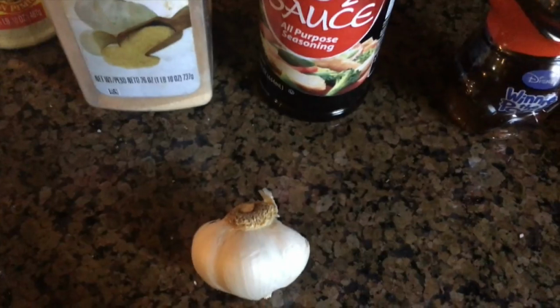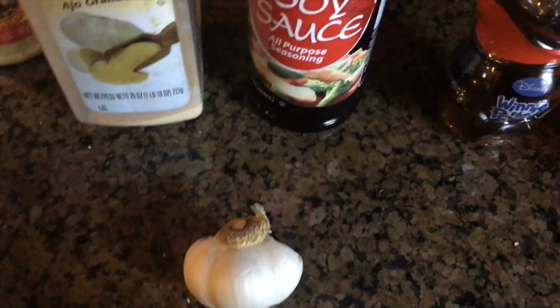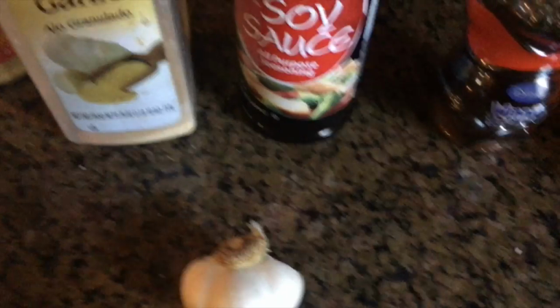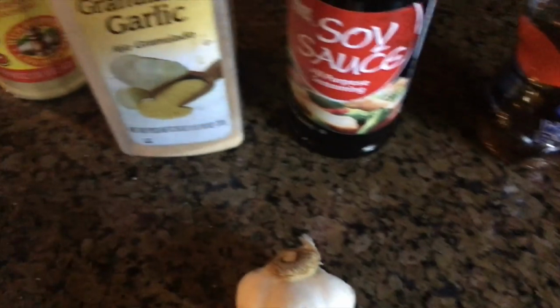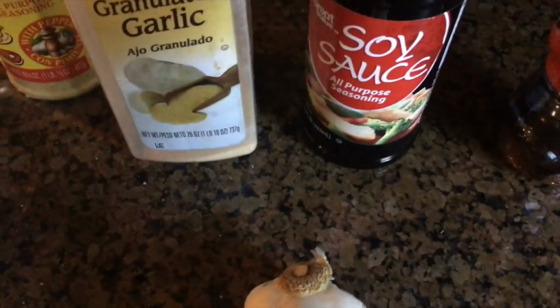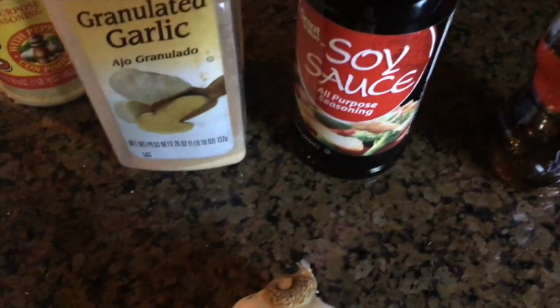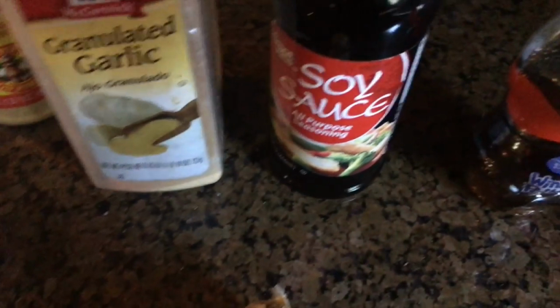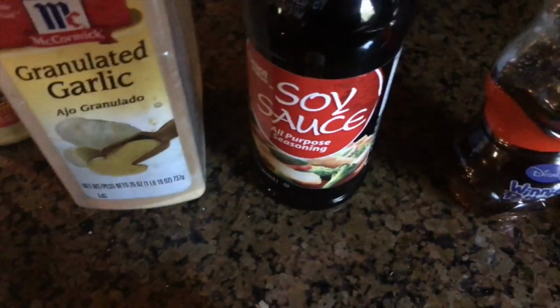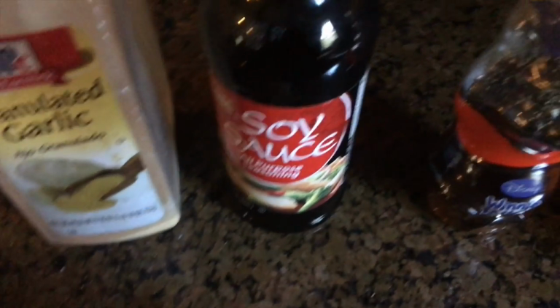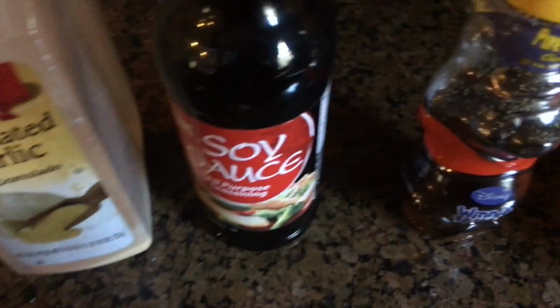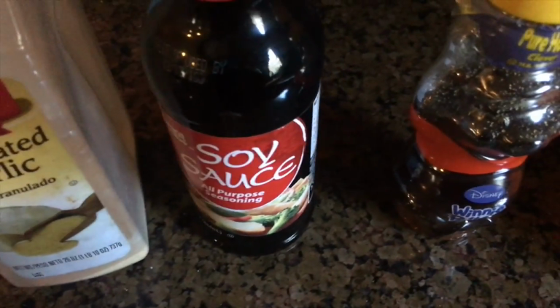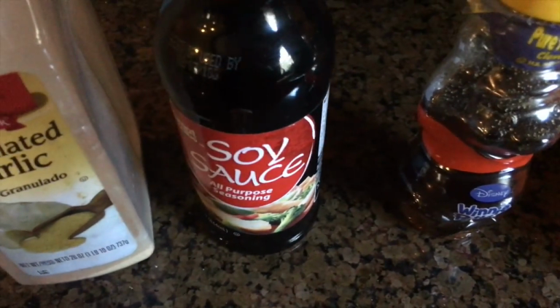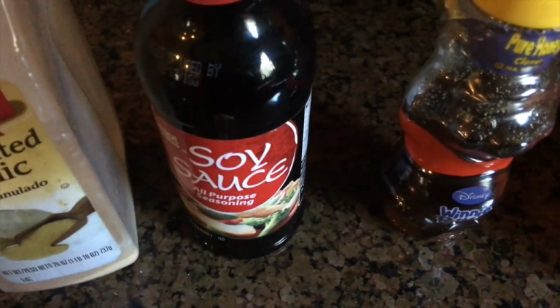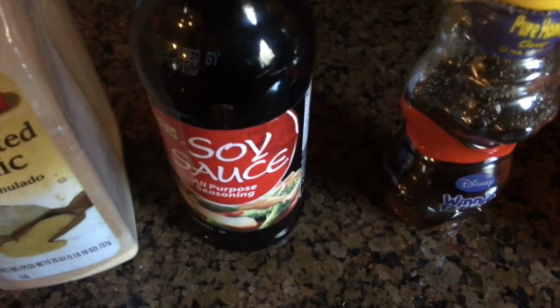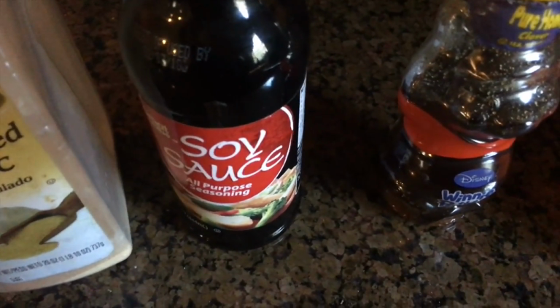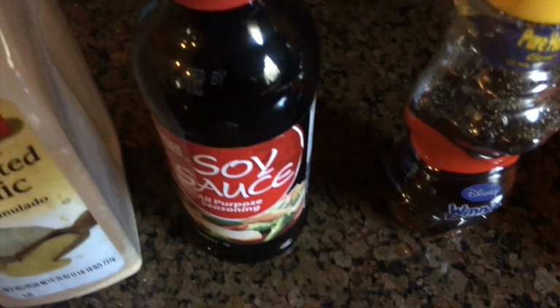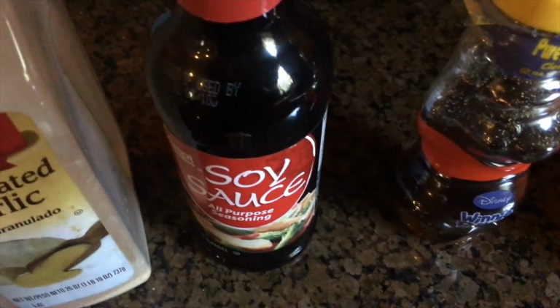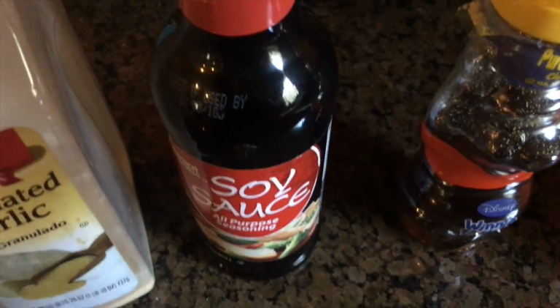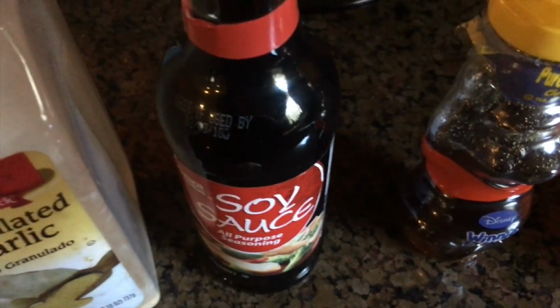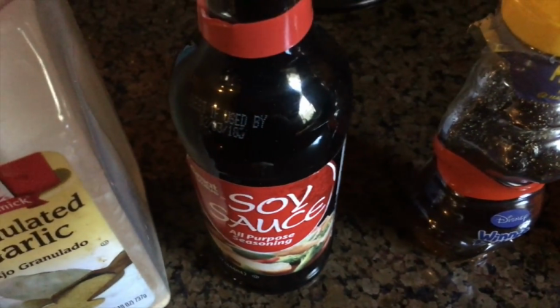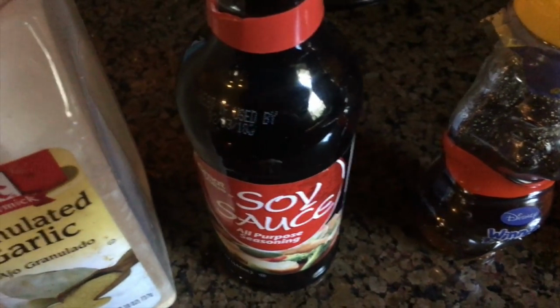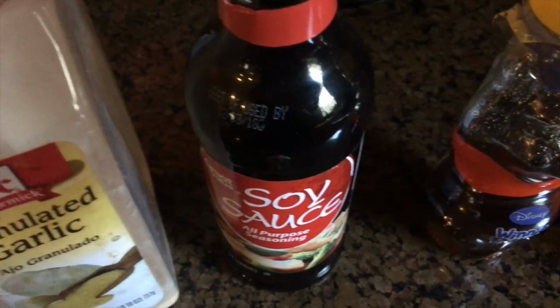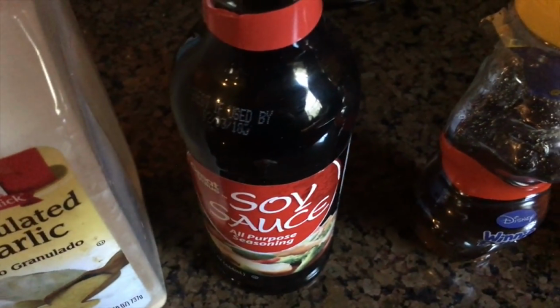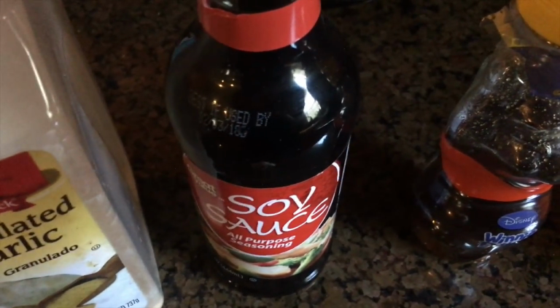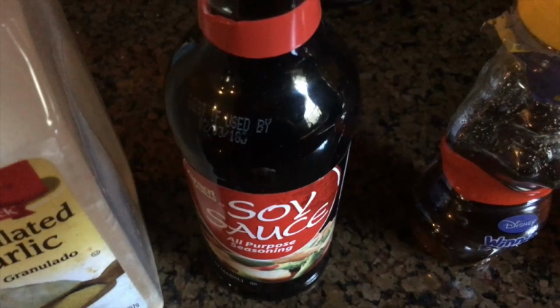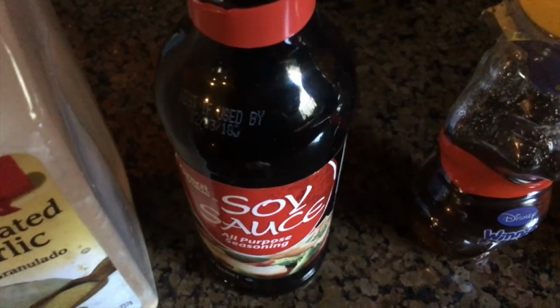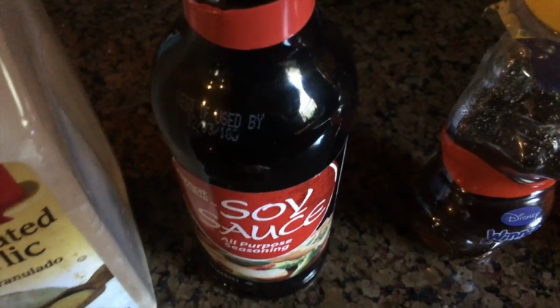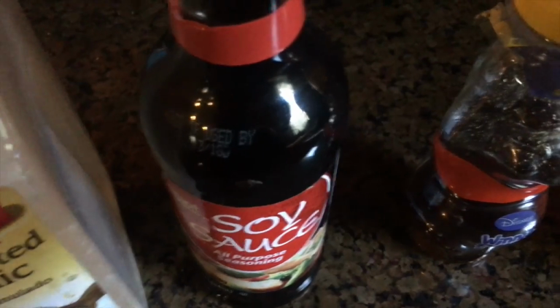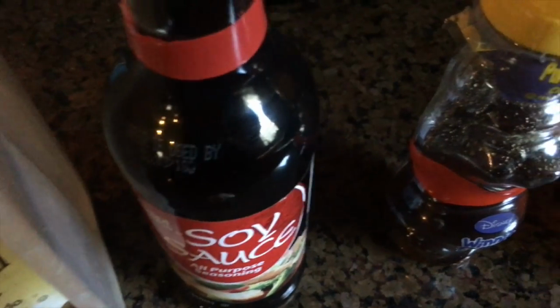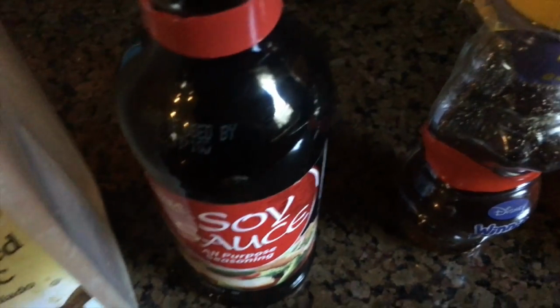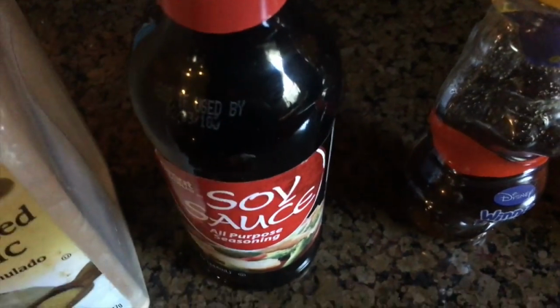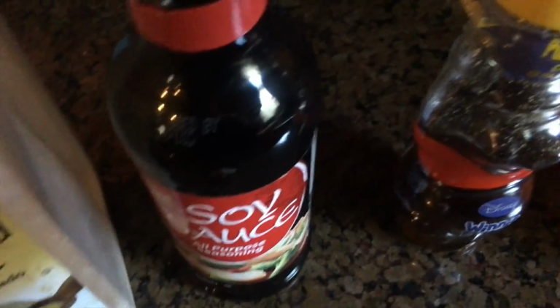Red pepper flakes to make it a little spicy, and I also like to add a little bit of ginger.